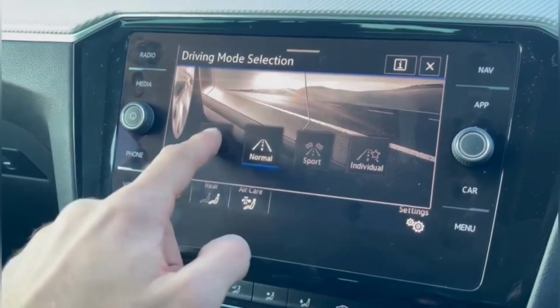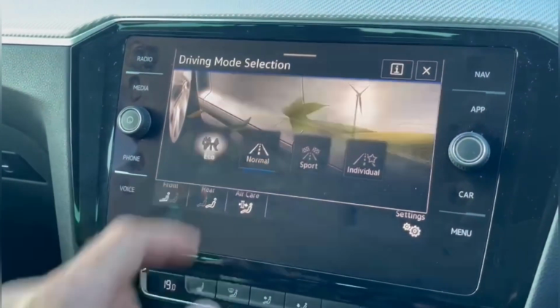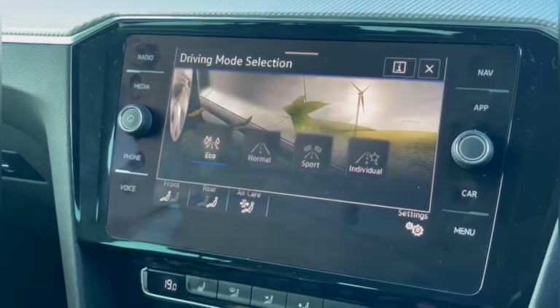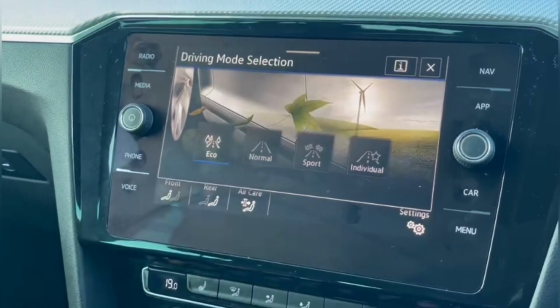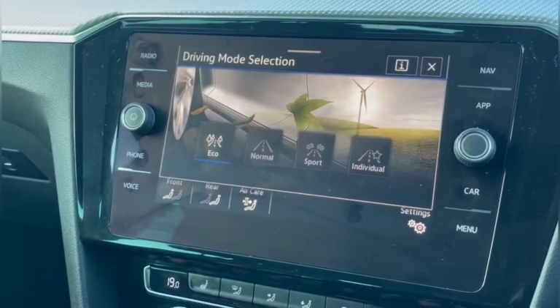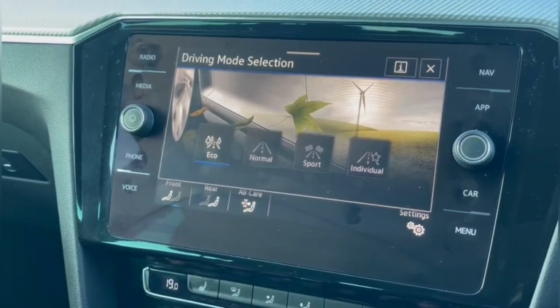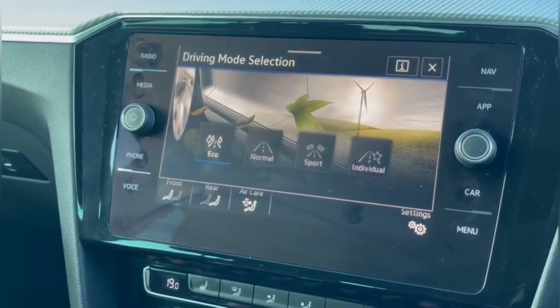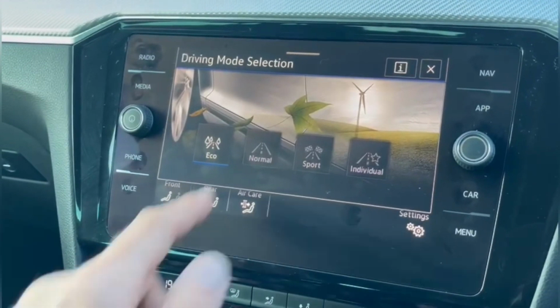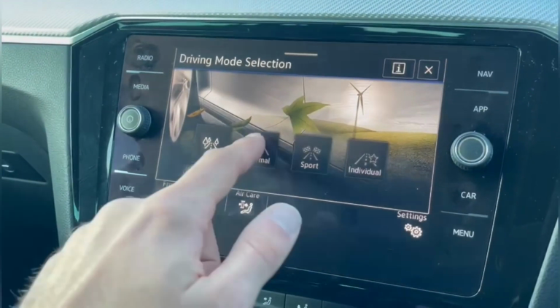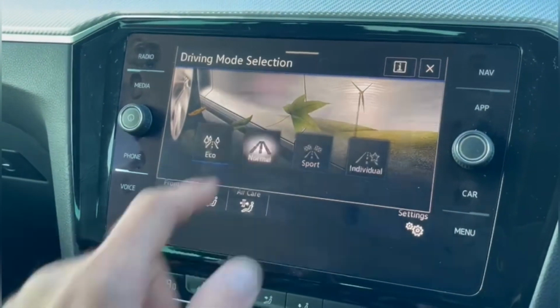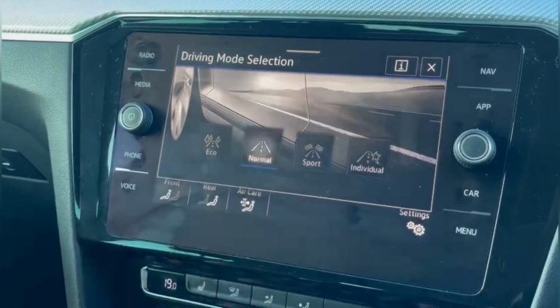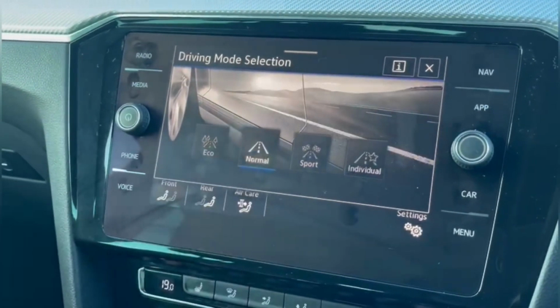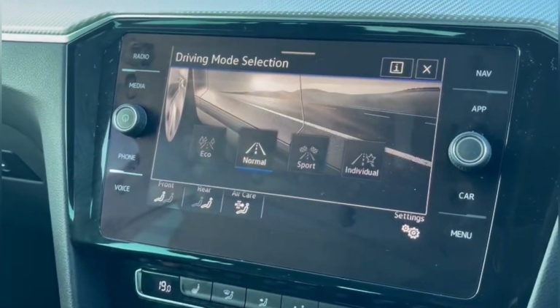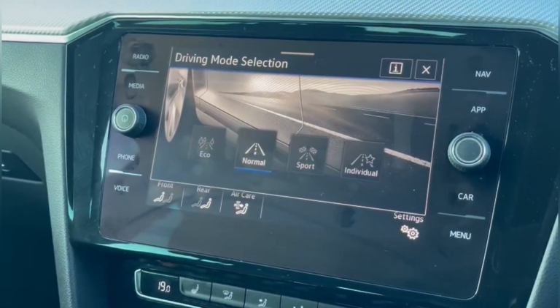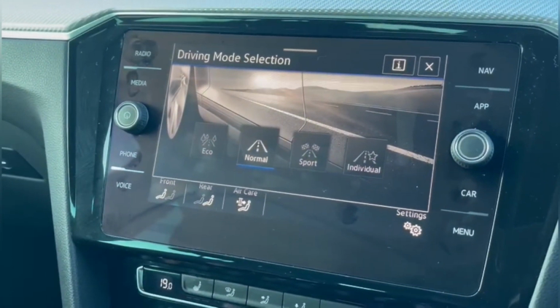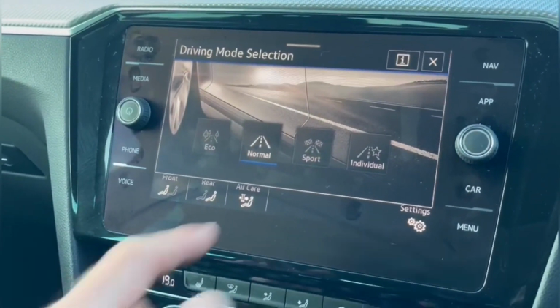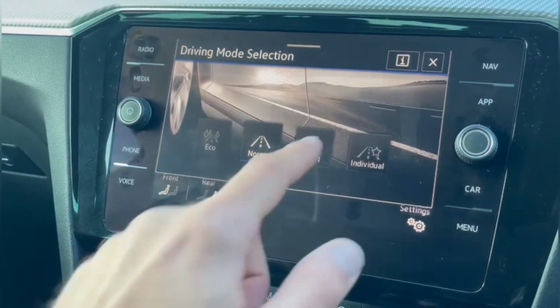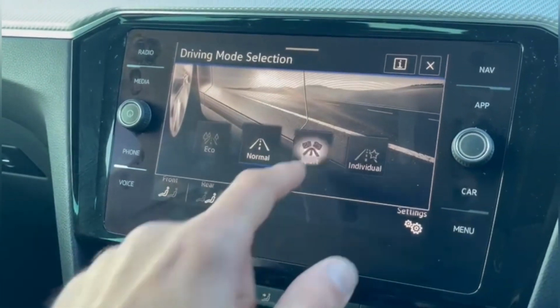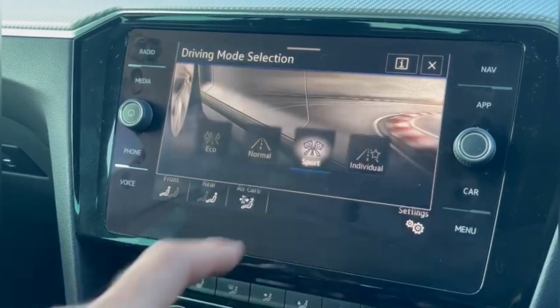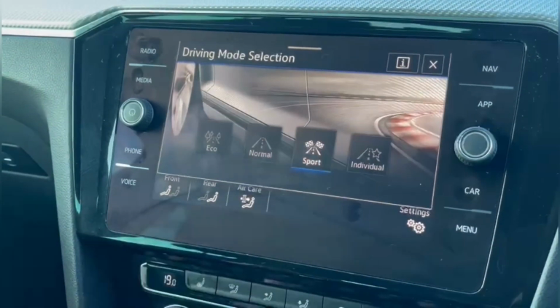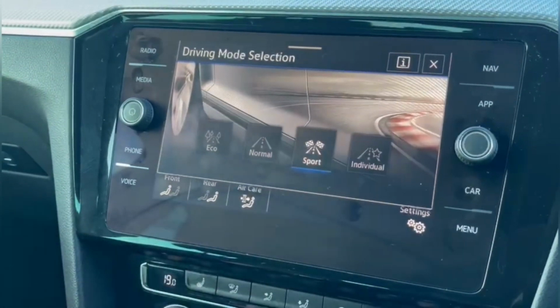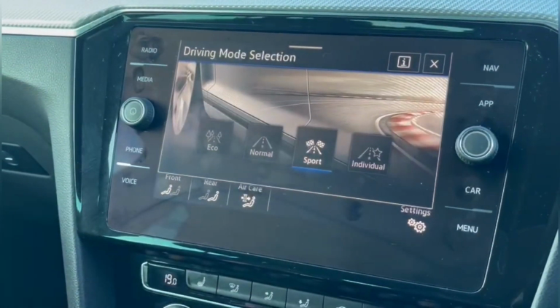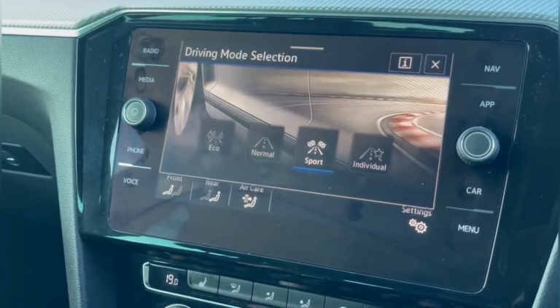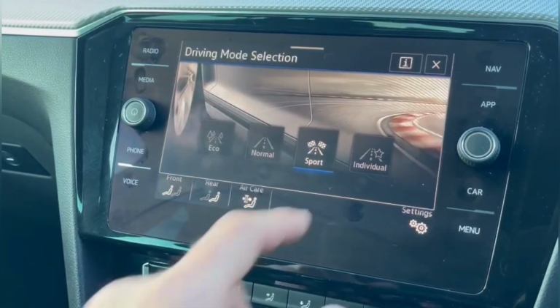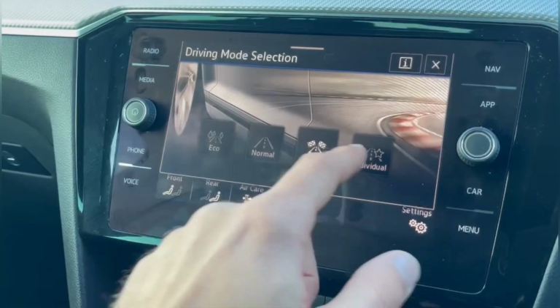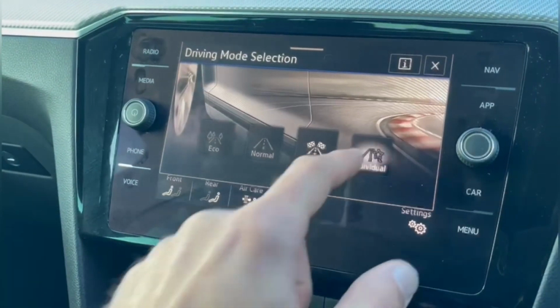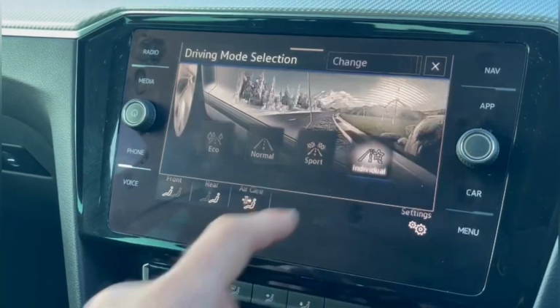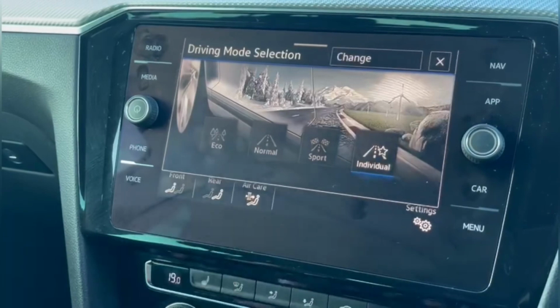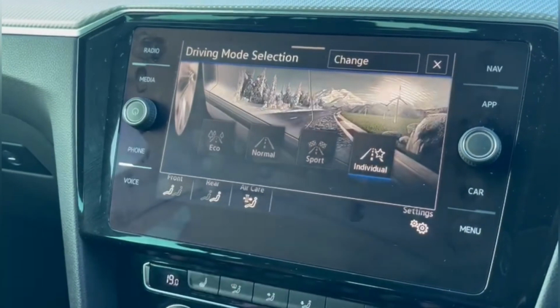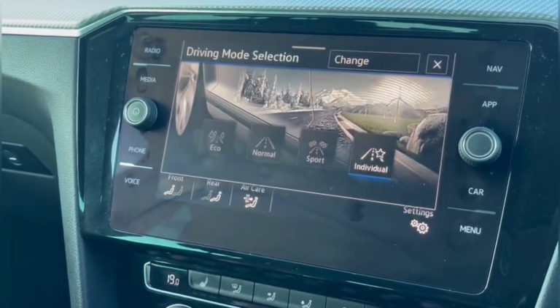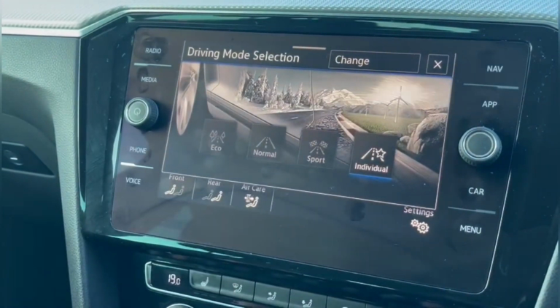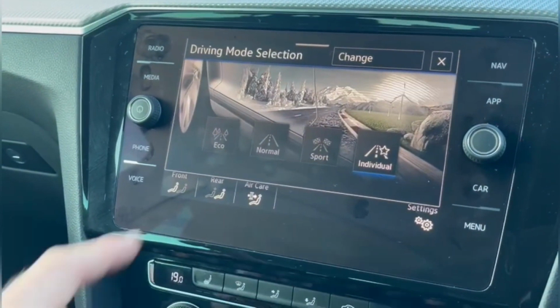You've also got driver modes offering eco, normal, and sport, which will adjust the engine and steering of the vehicle to the desired effect.